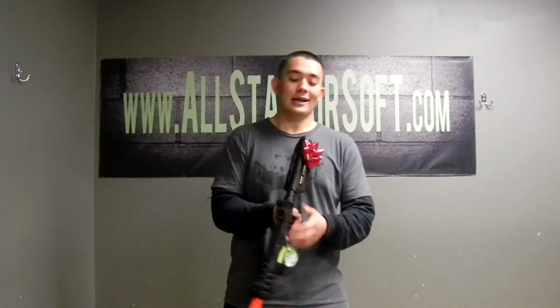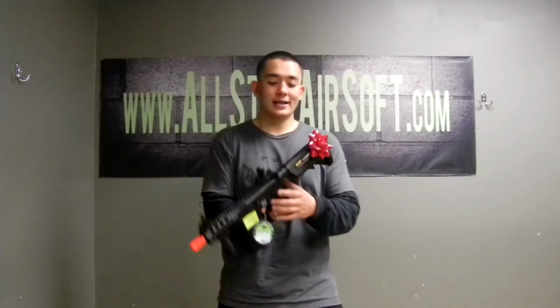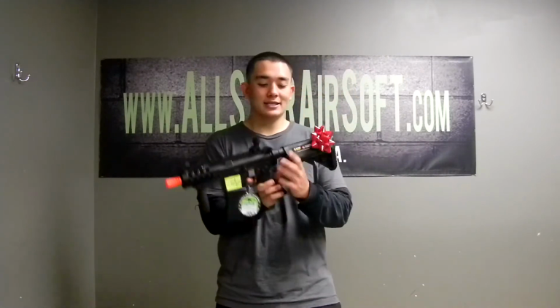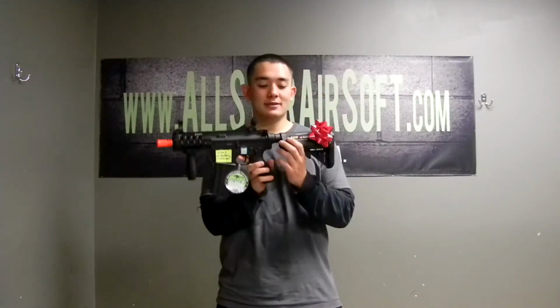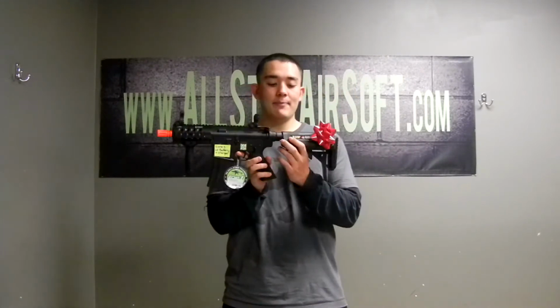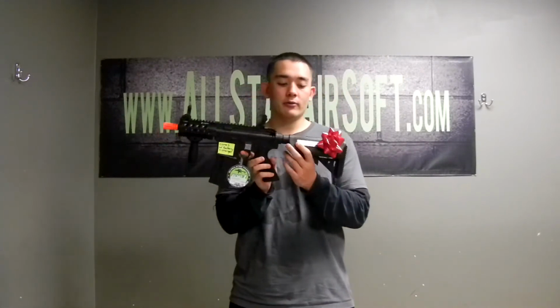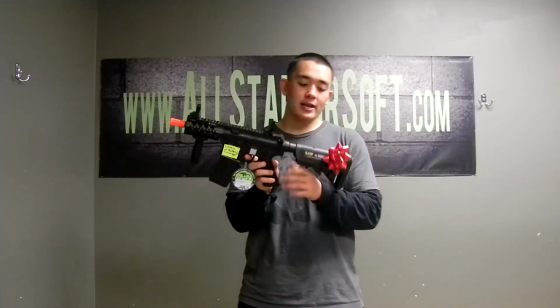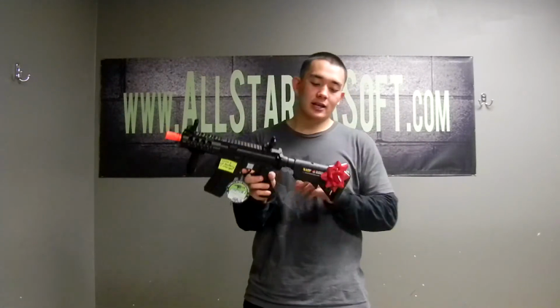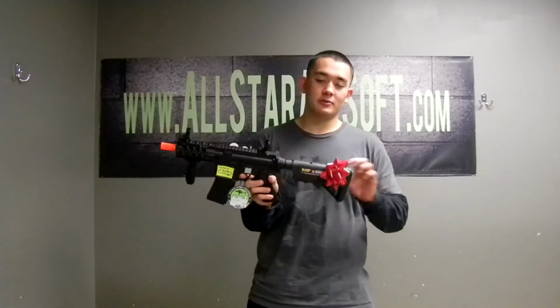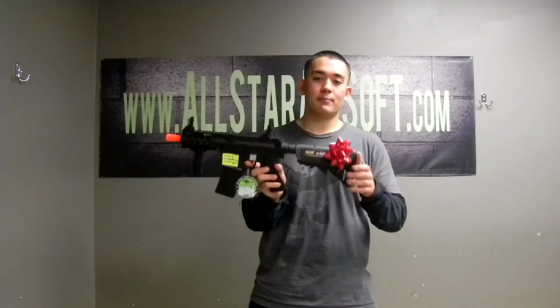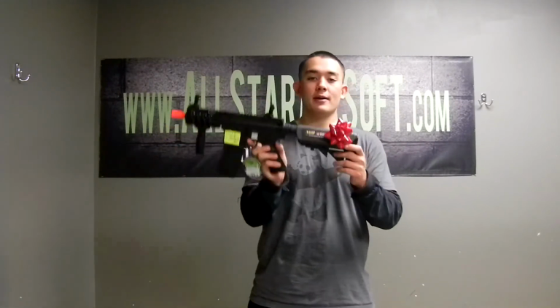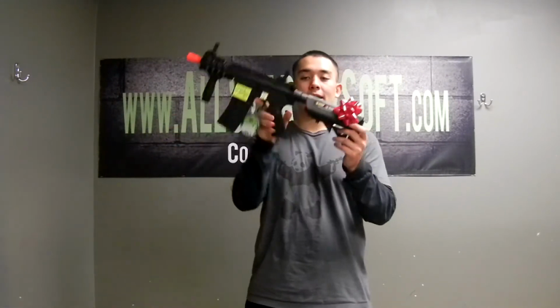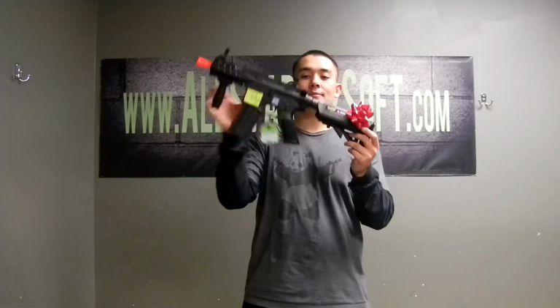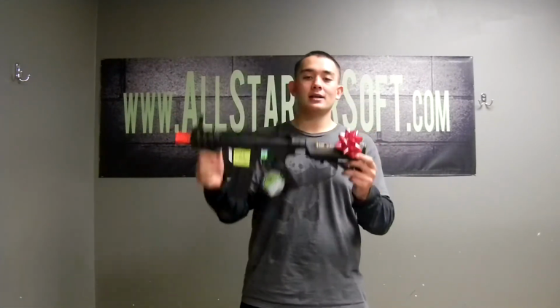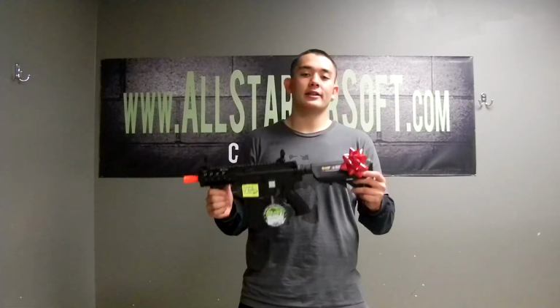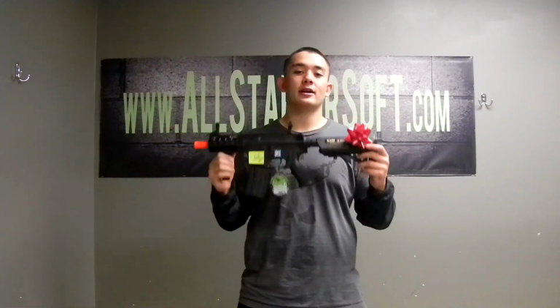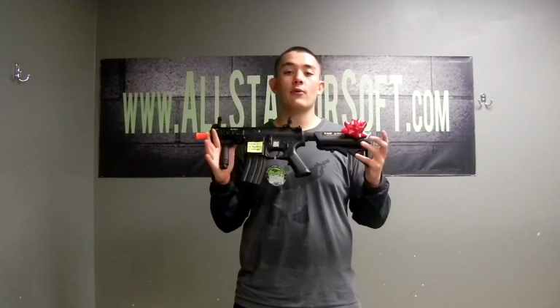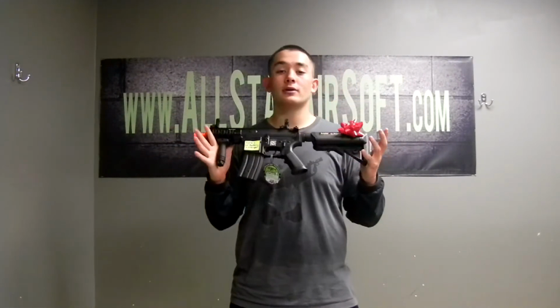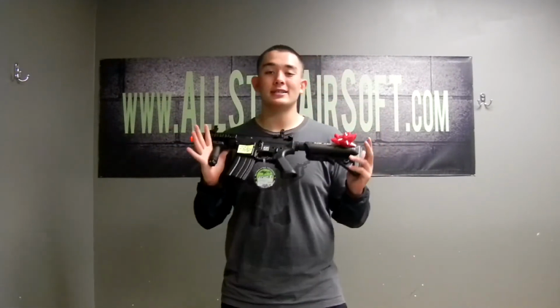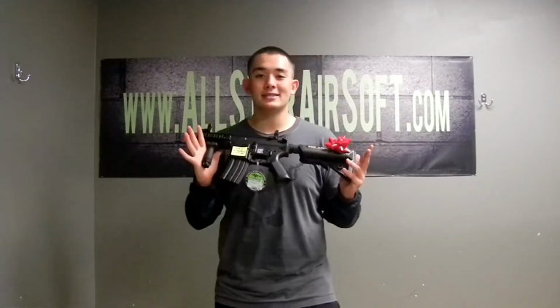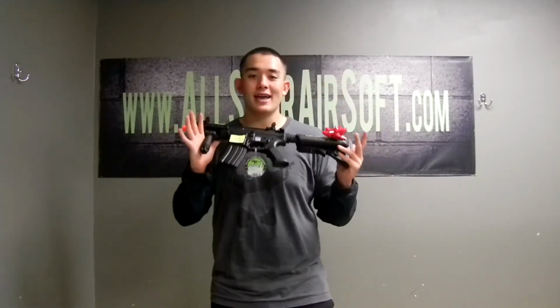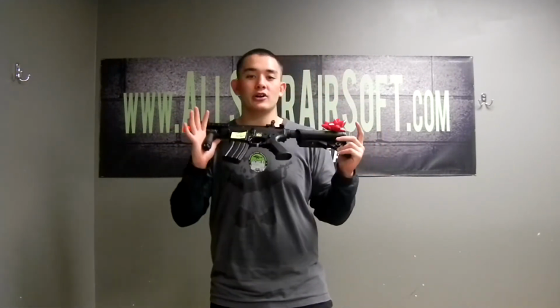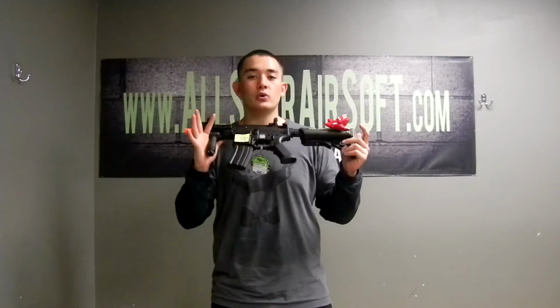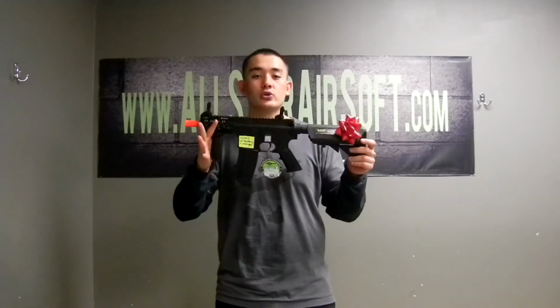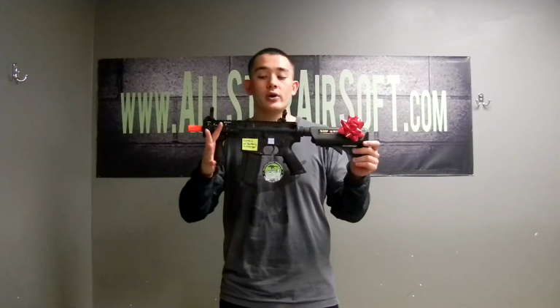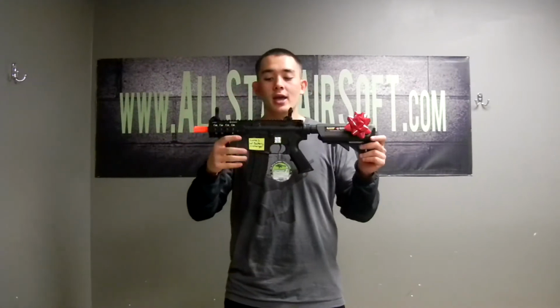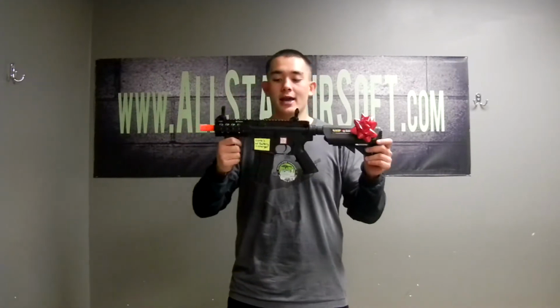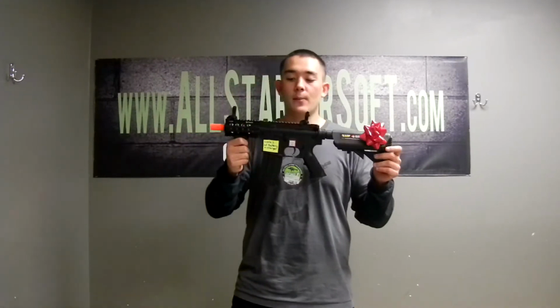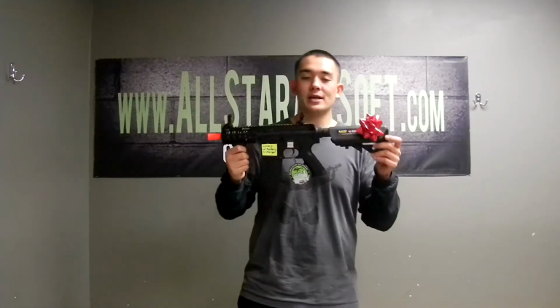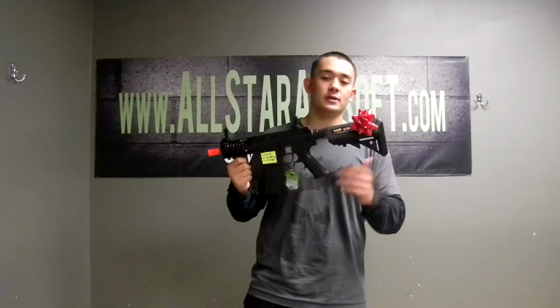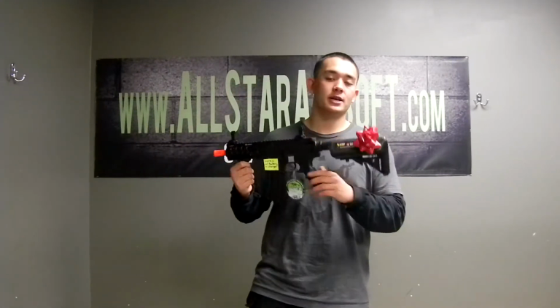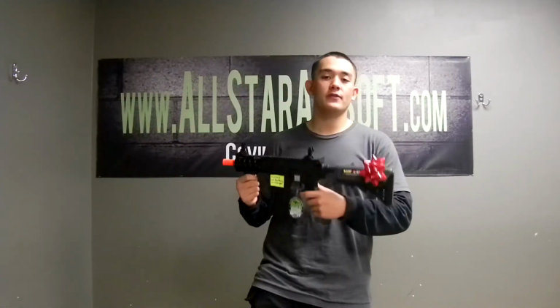Like I said guys, it comes lipo ready with a pre-upgraded gearbox and a 30-day warranty. This is the Echo One Troy, and I hope you guys enjoyed this gun review.